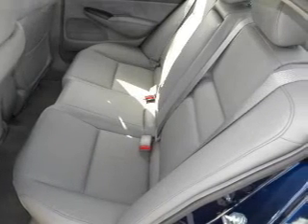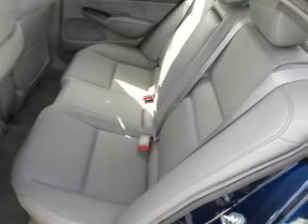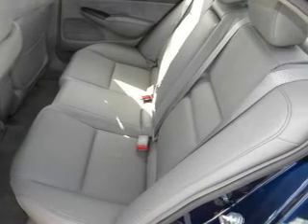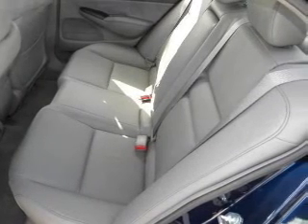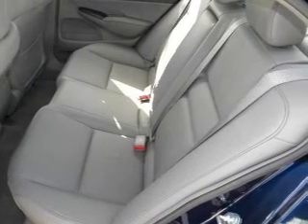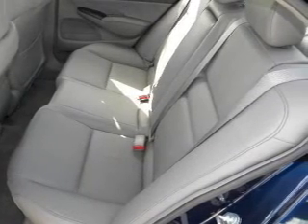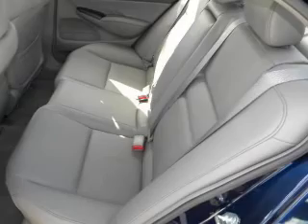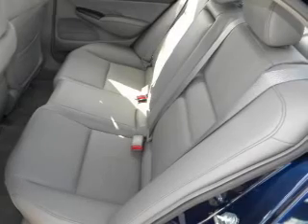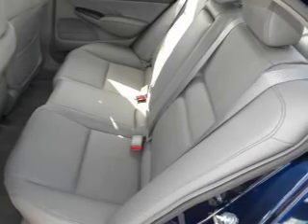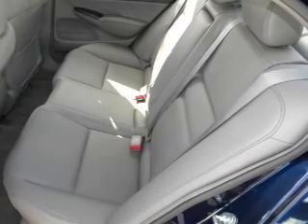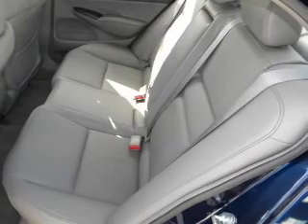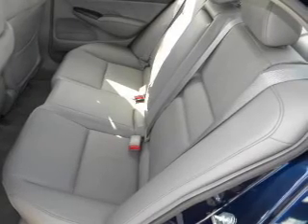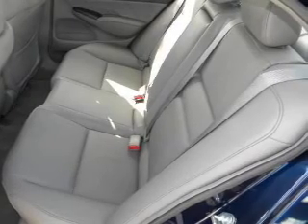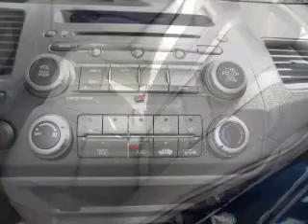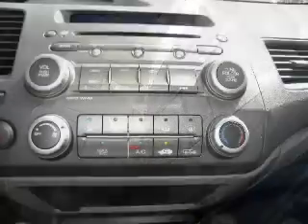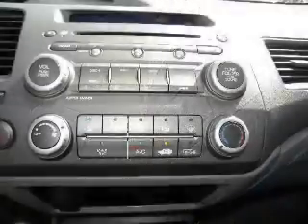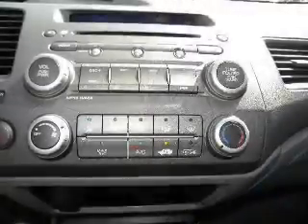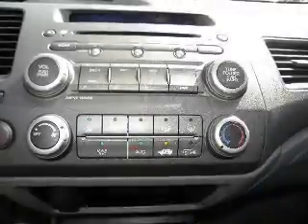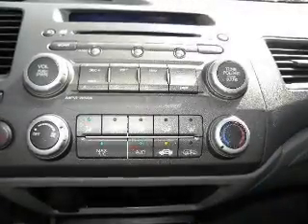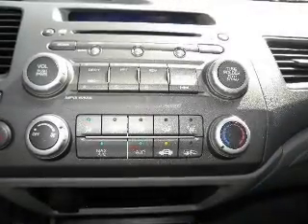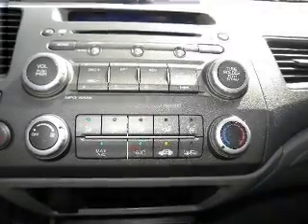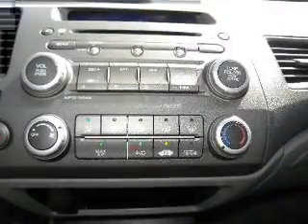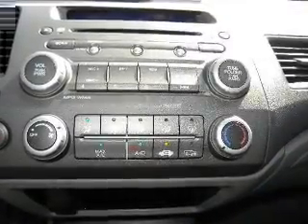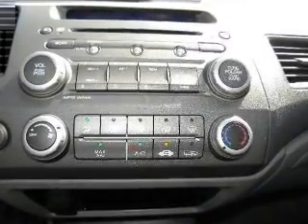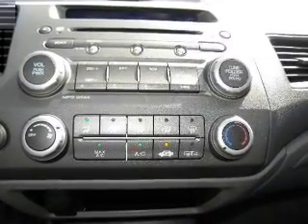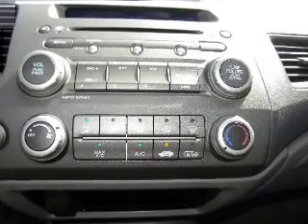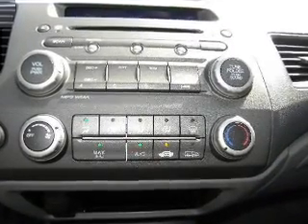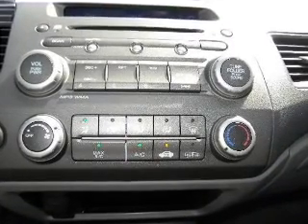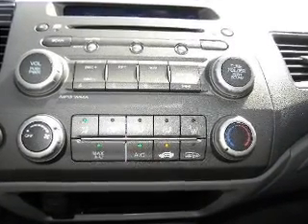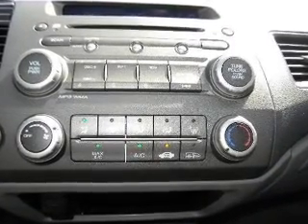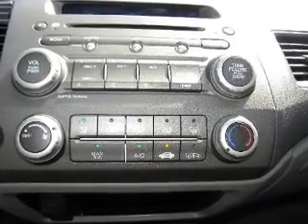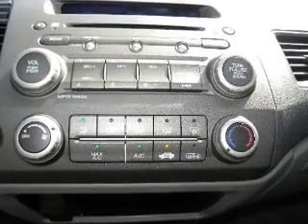Power Windows. Our website offers more information on all of our vehicles. Call us today to start test driving.